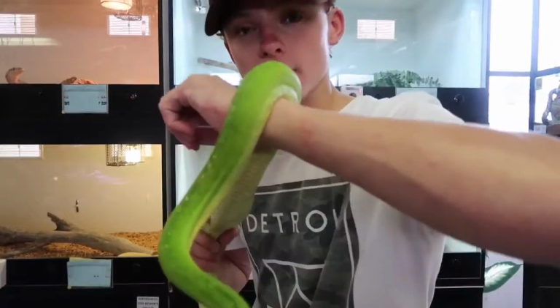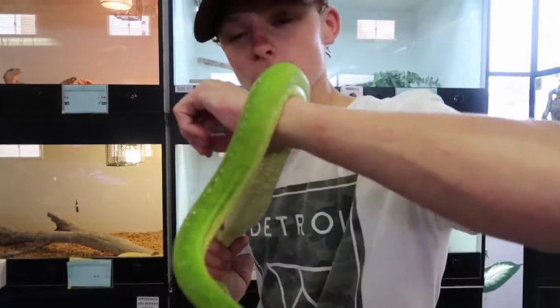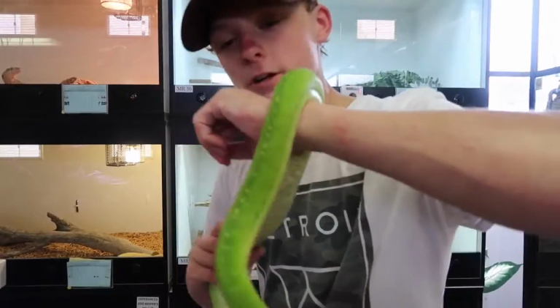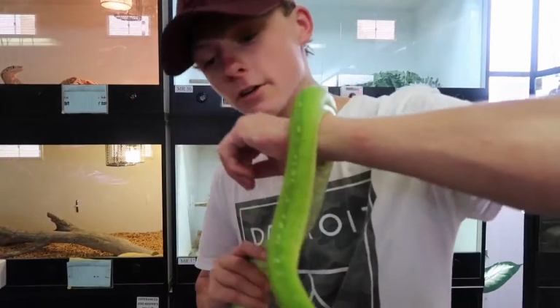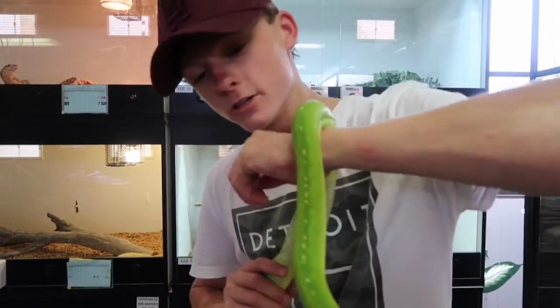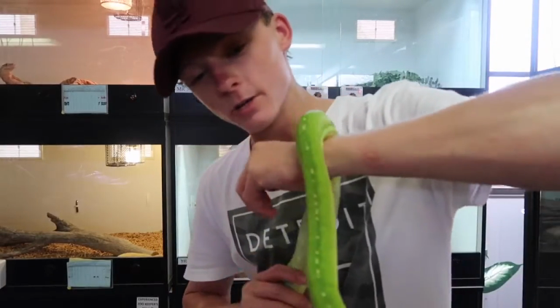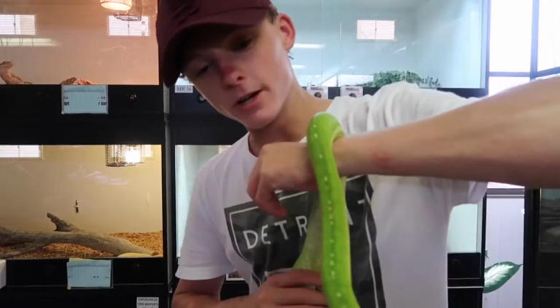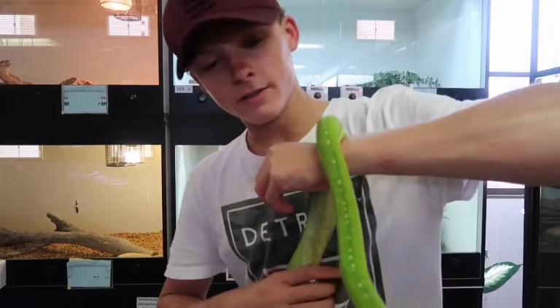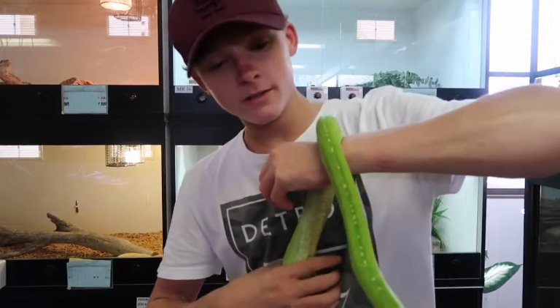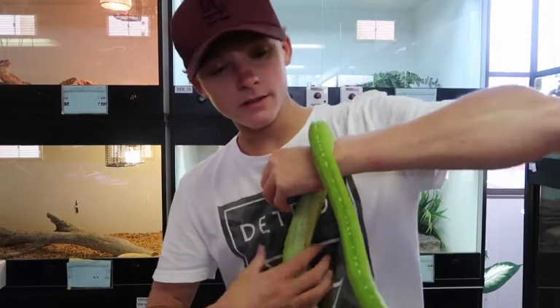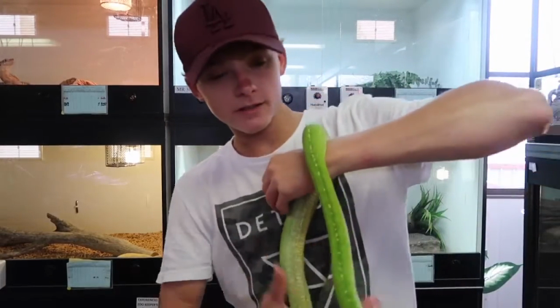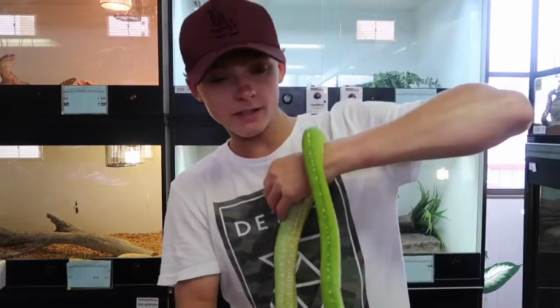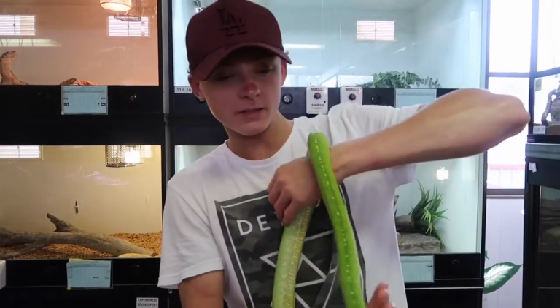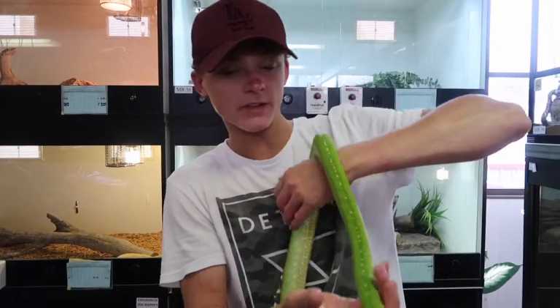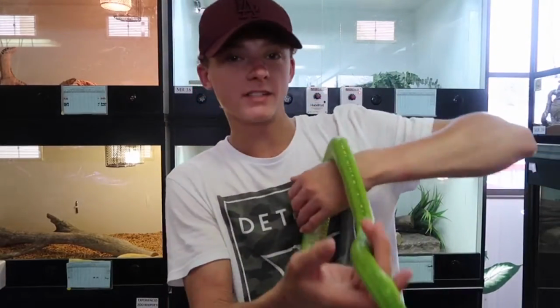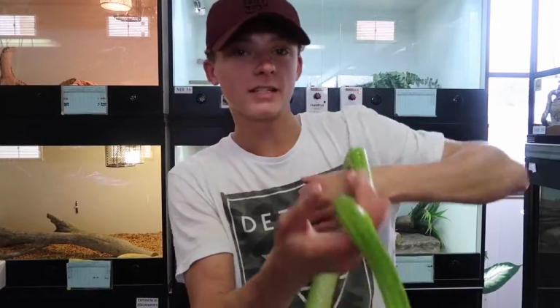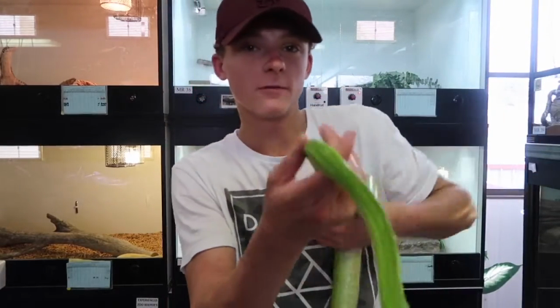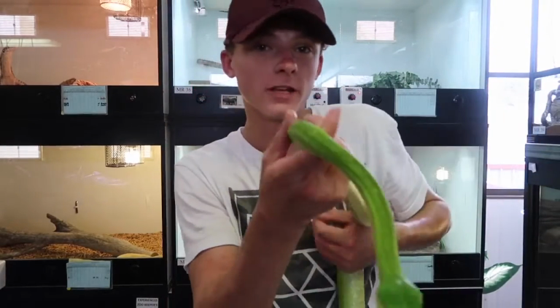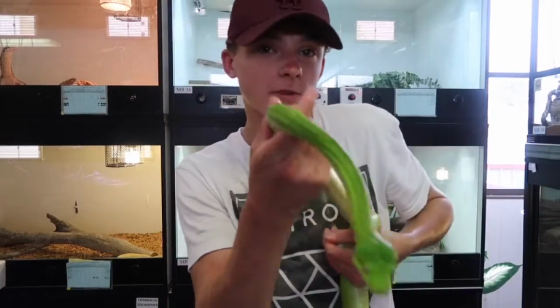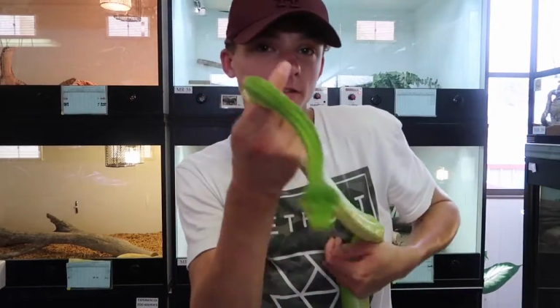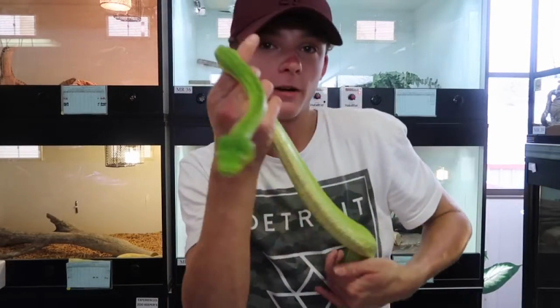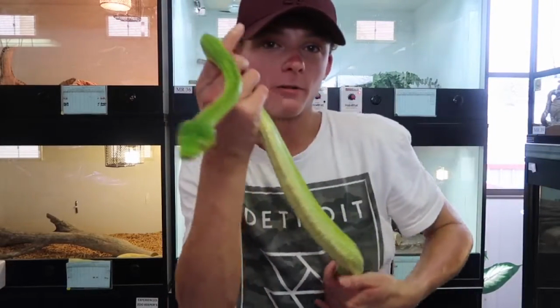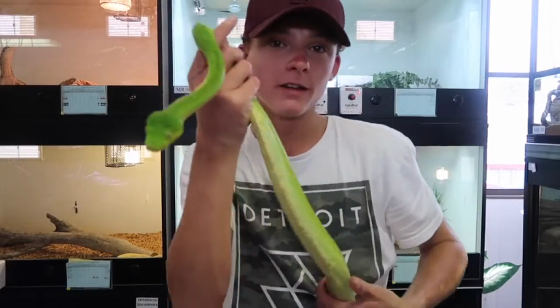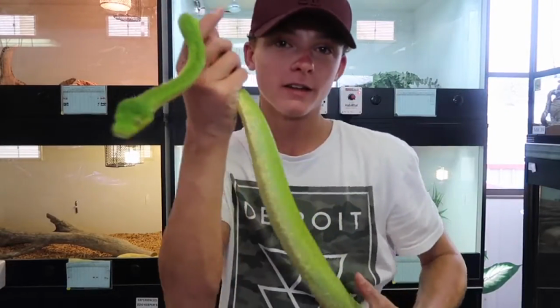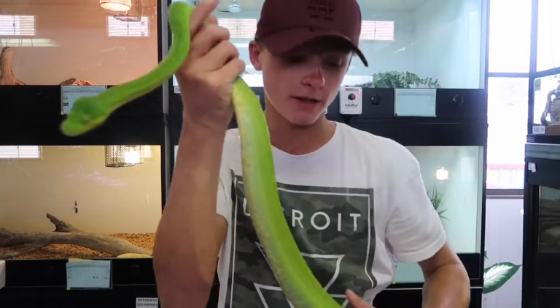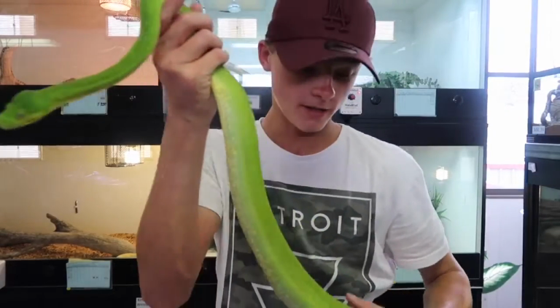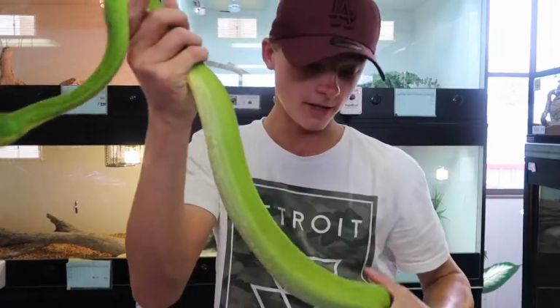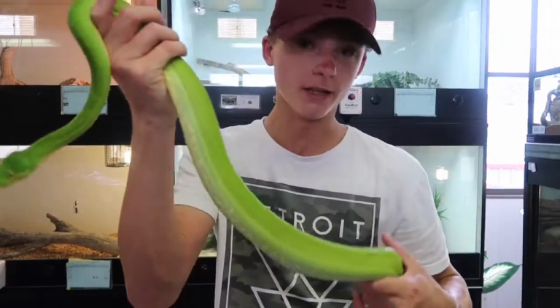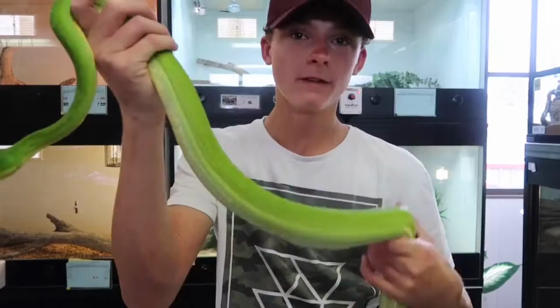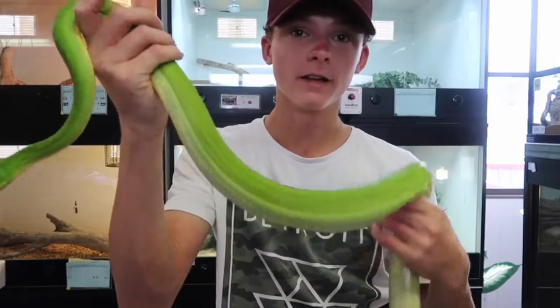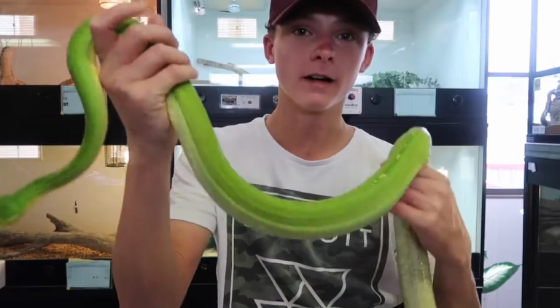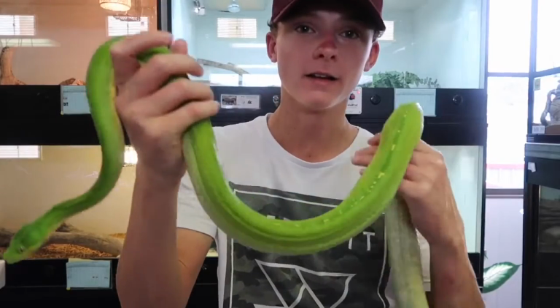Here we've got a green tree python. This is one of the snakes I've always wanted to hold and I love their color.